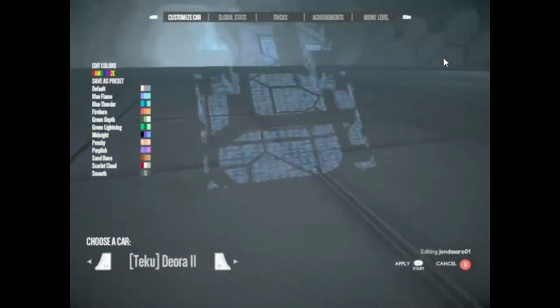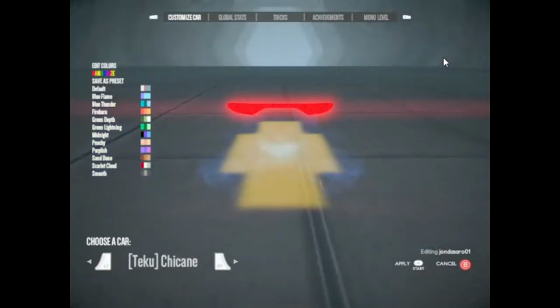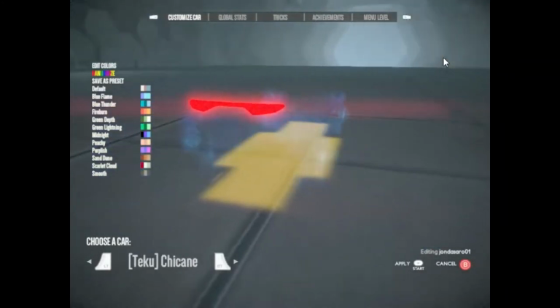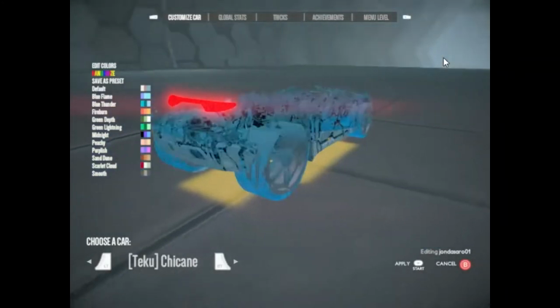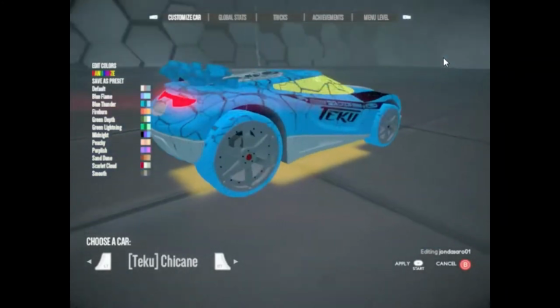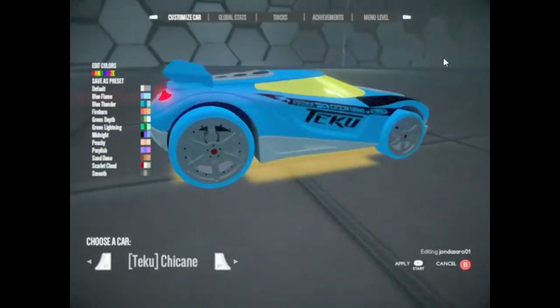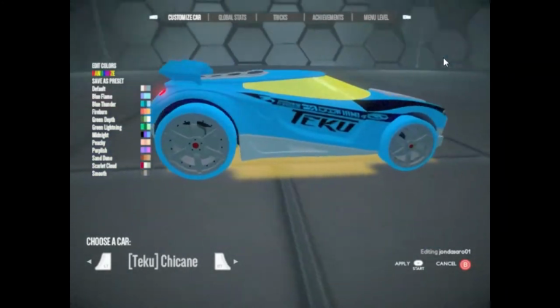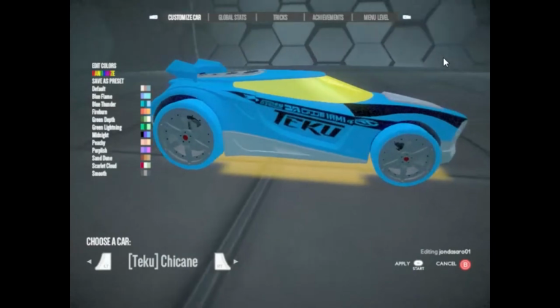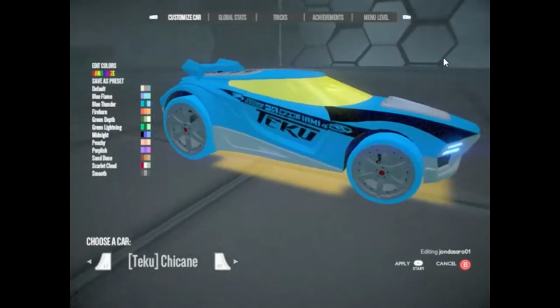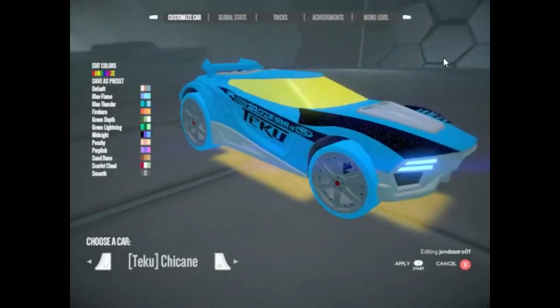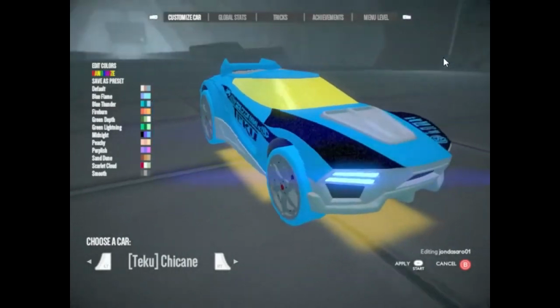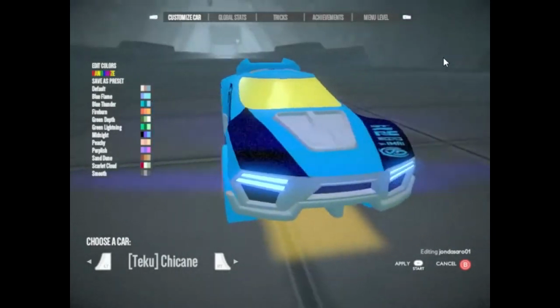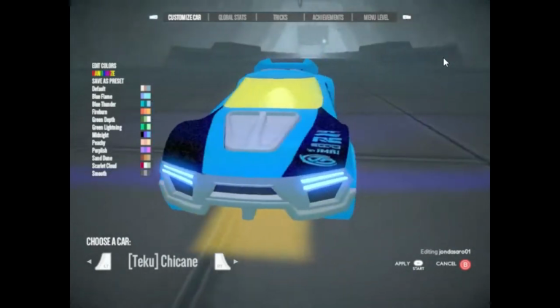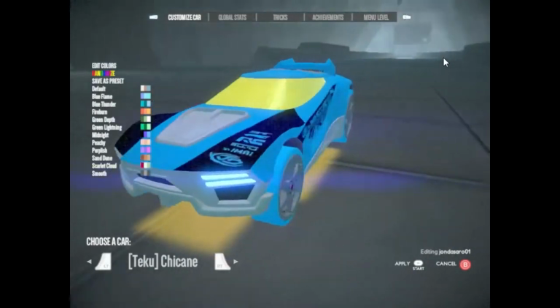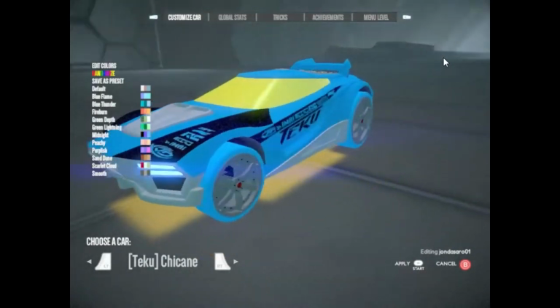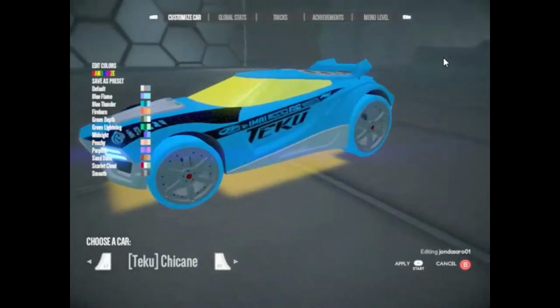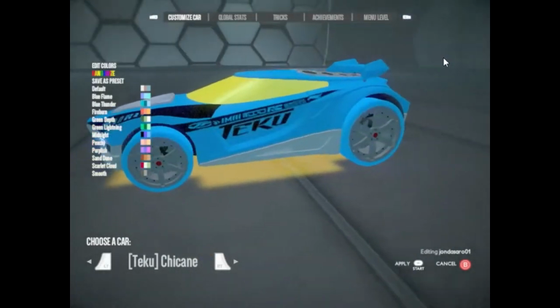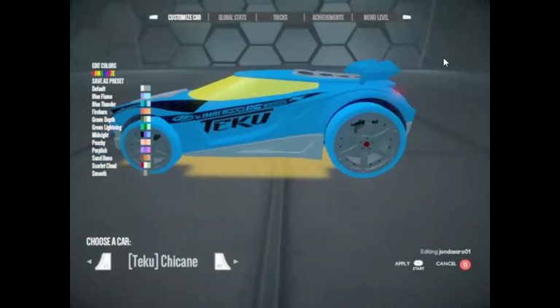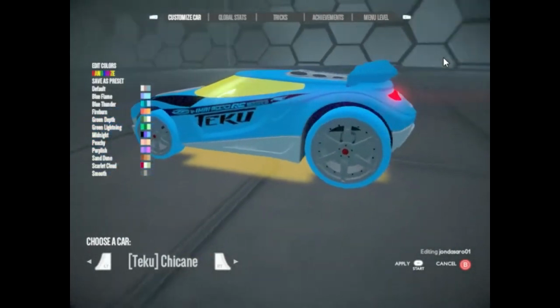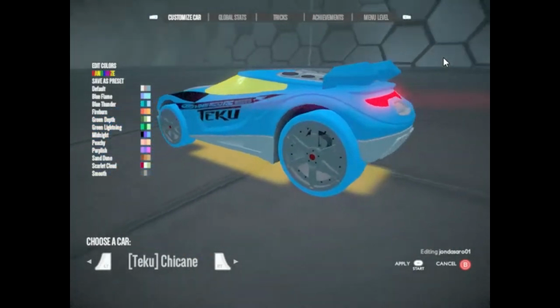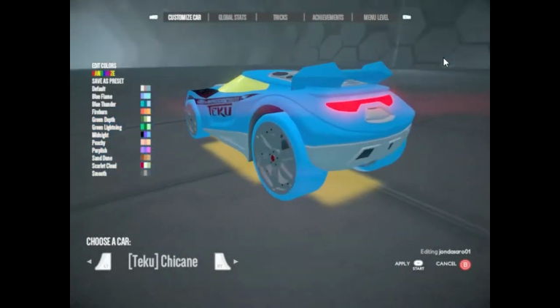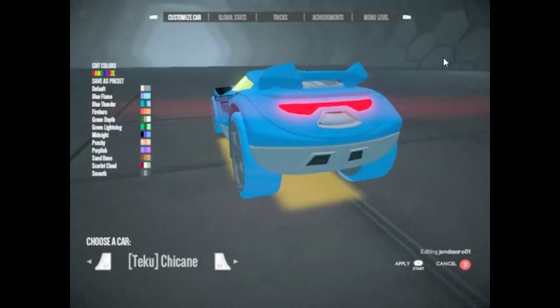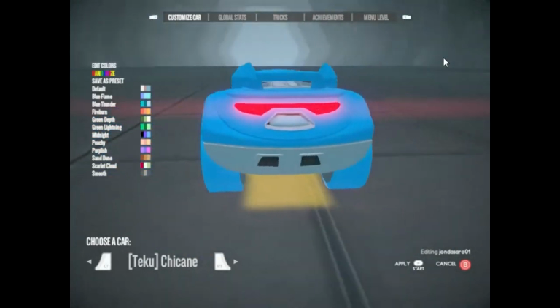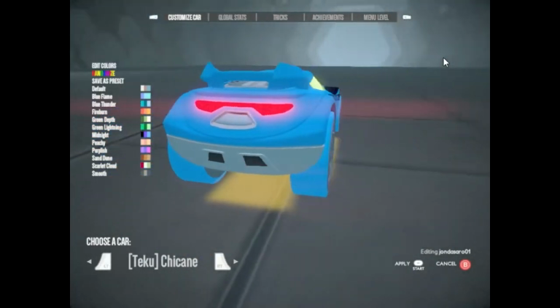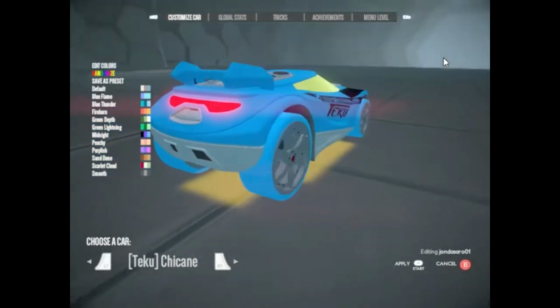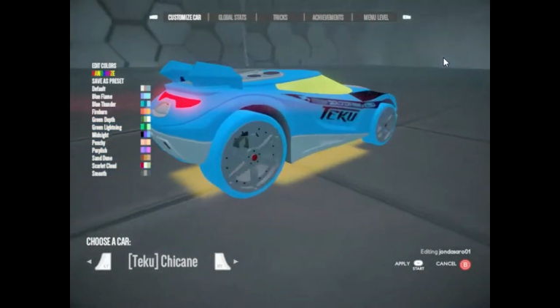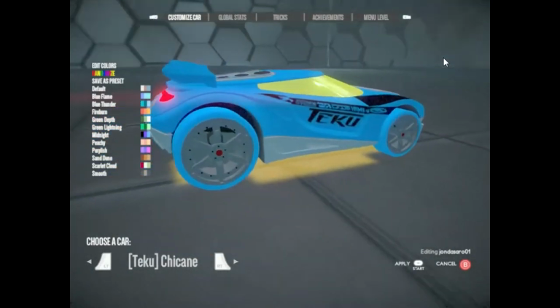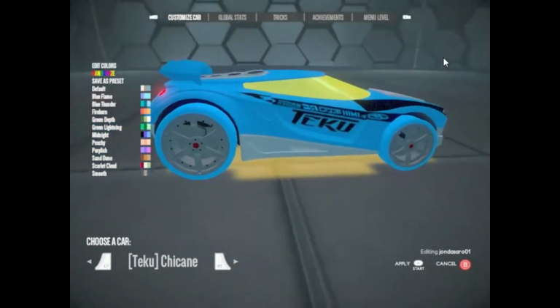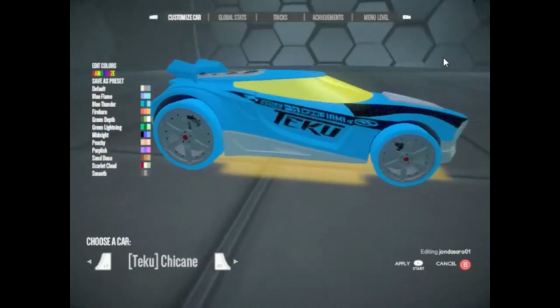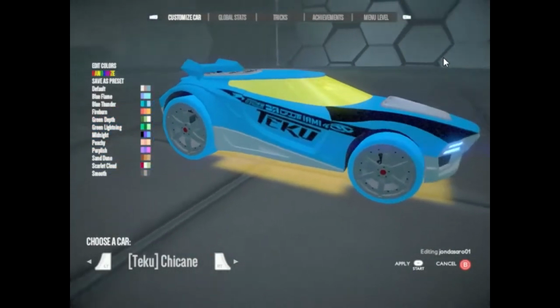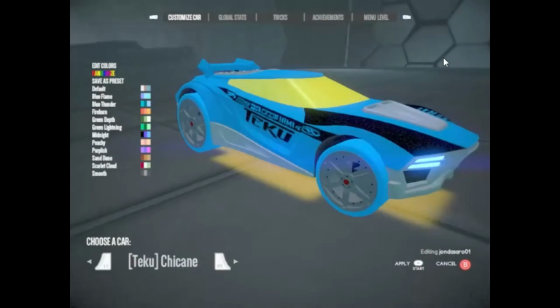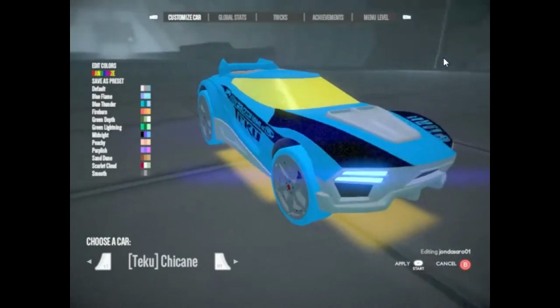Chicane. Super light and super fast, this mid-engine rocket is built for speed, style and stability.